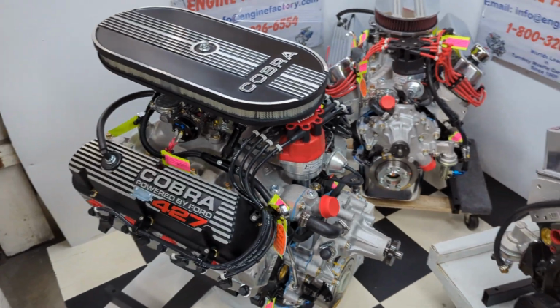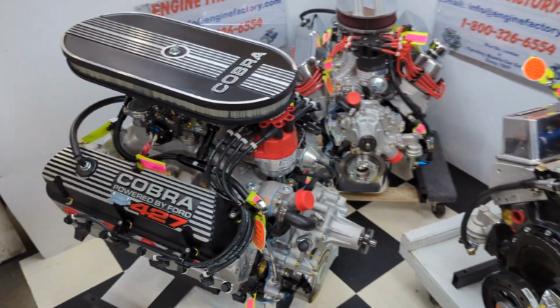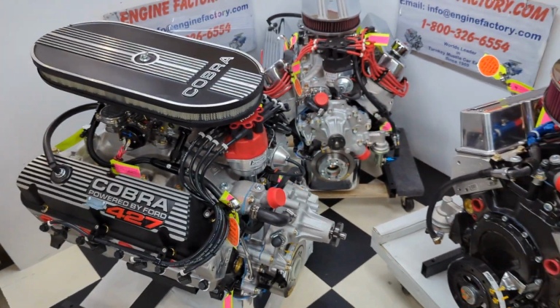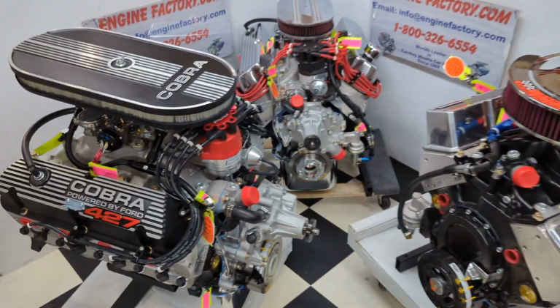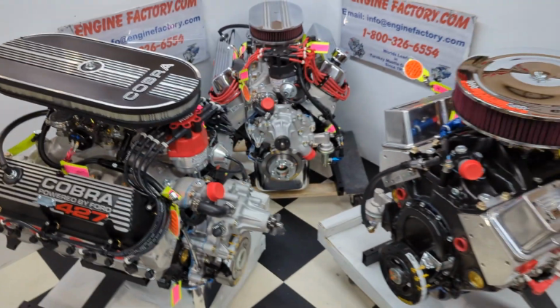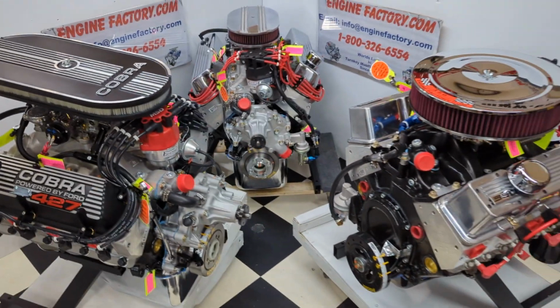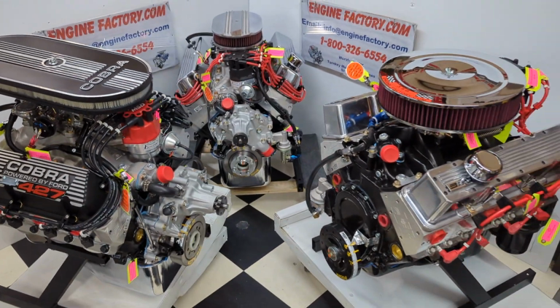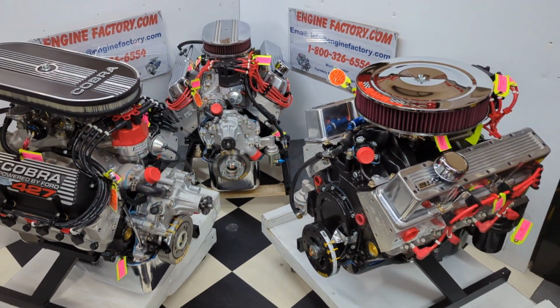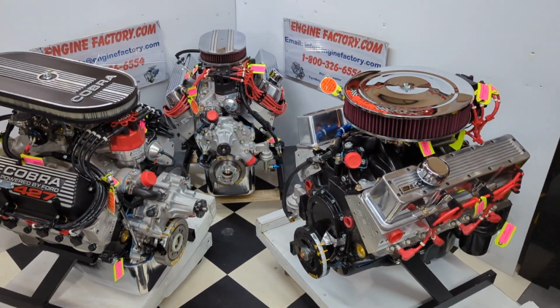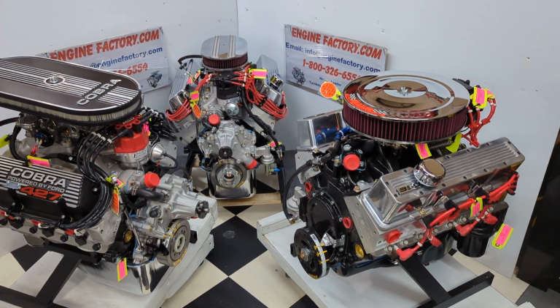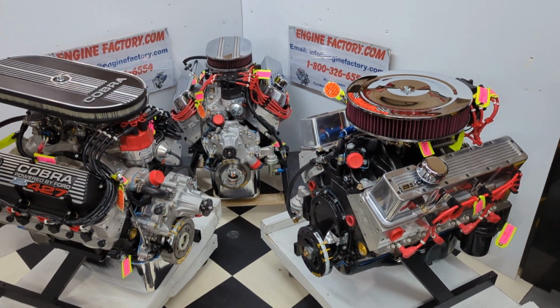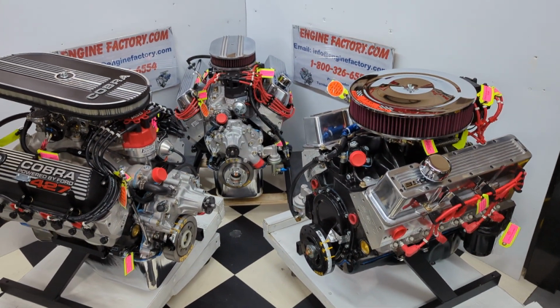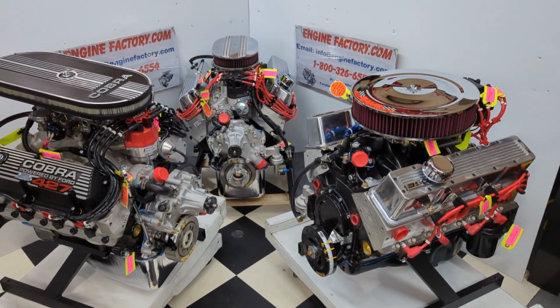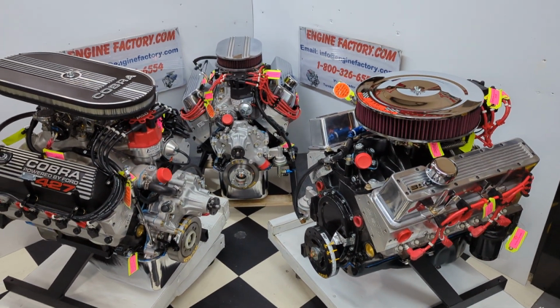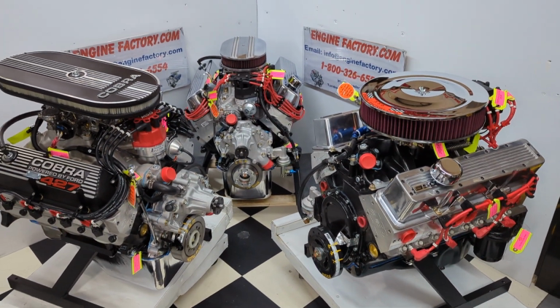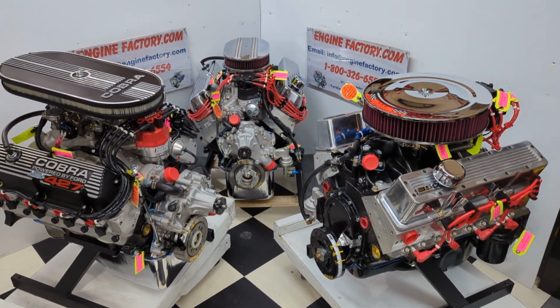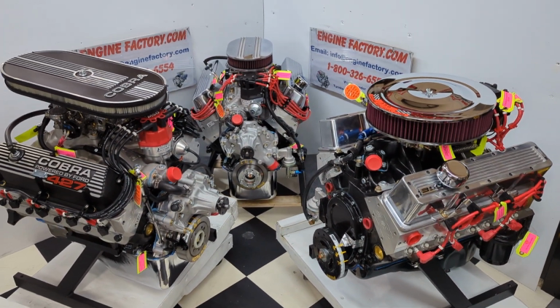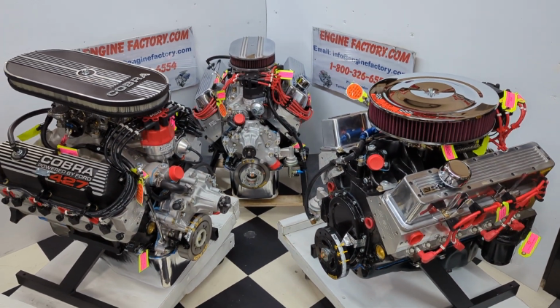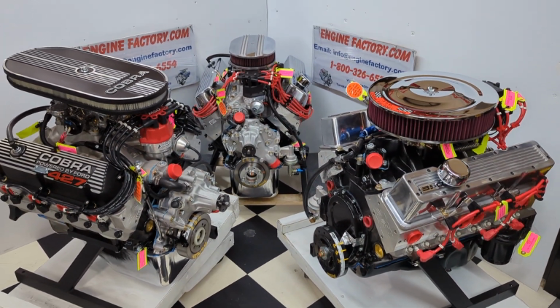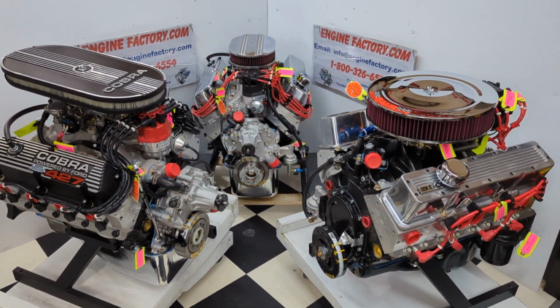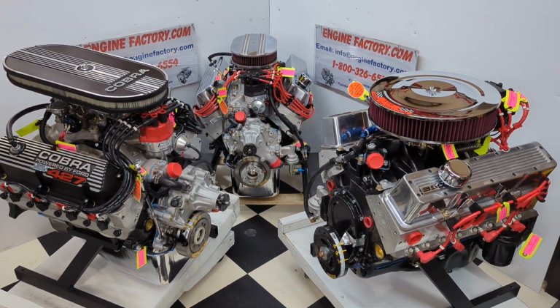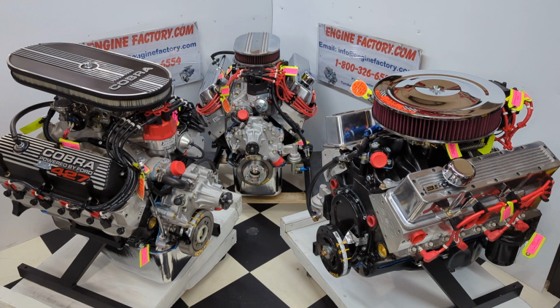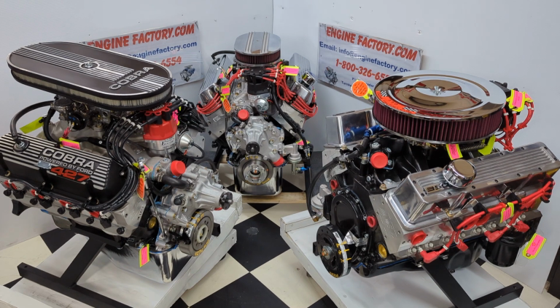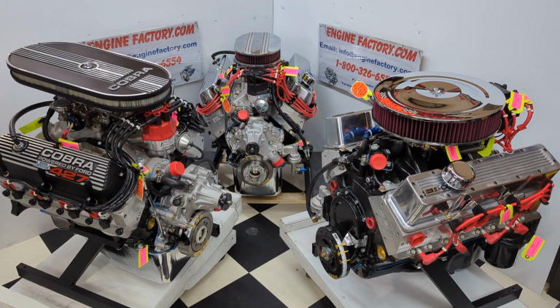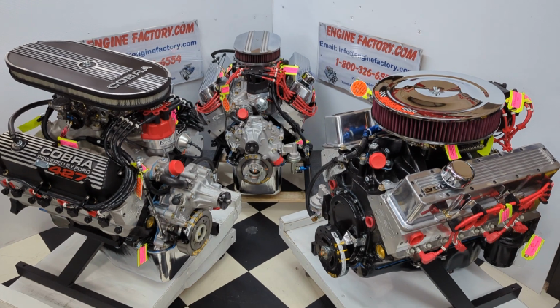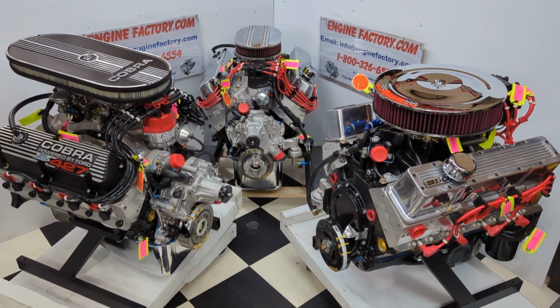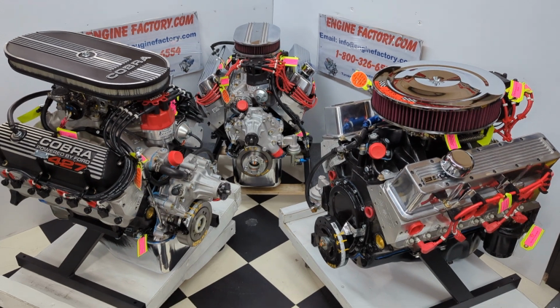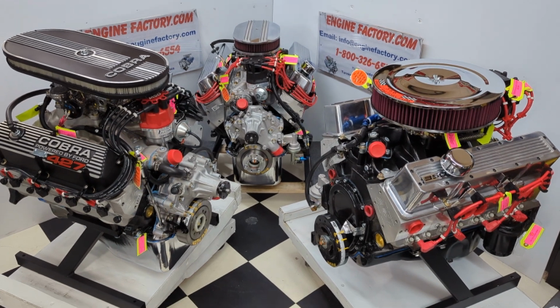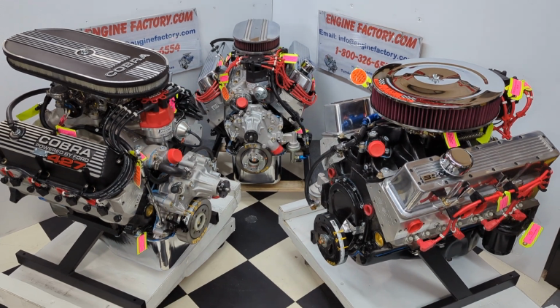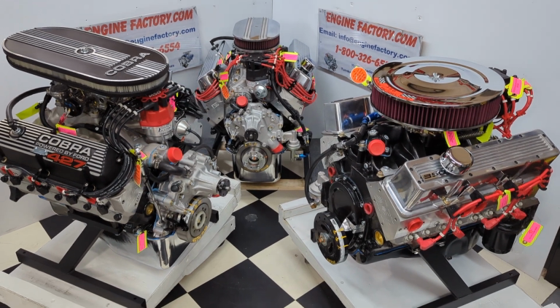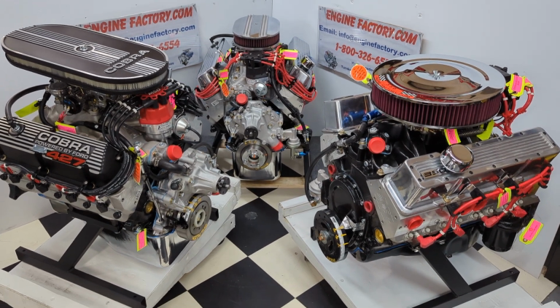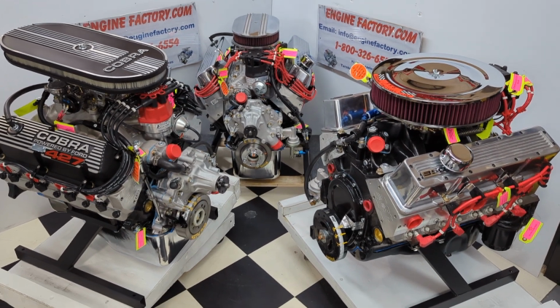All these engines are fully tested, dialed in, timing set, carburetors adjusted, and ready to go.